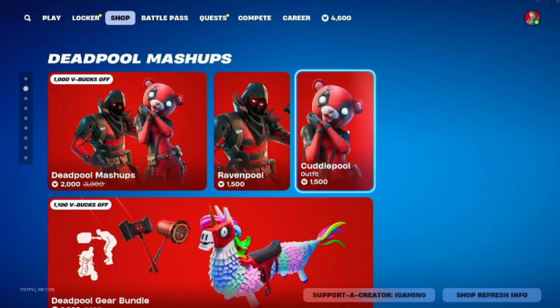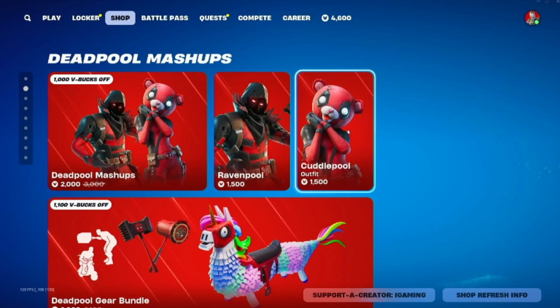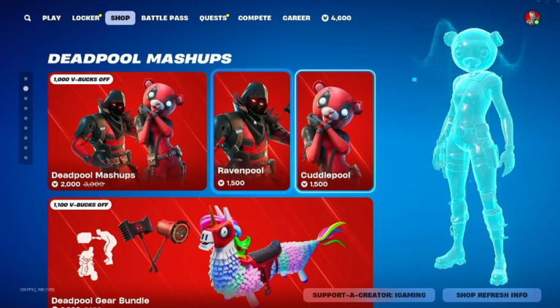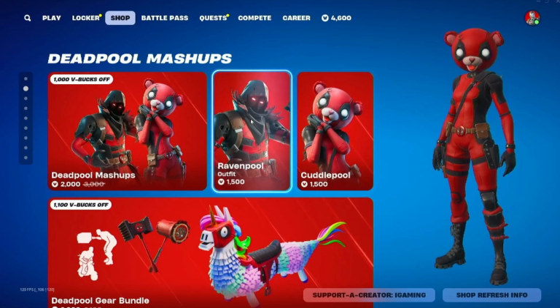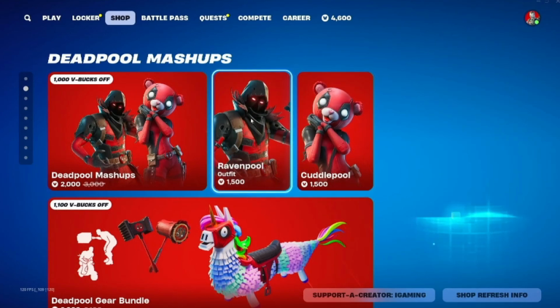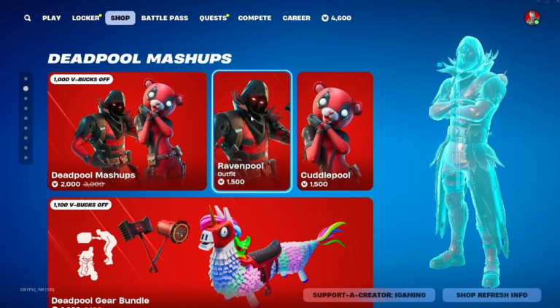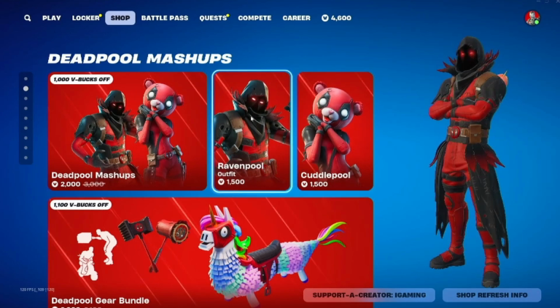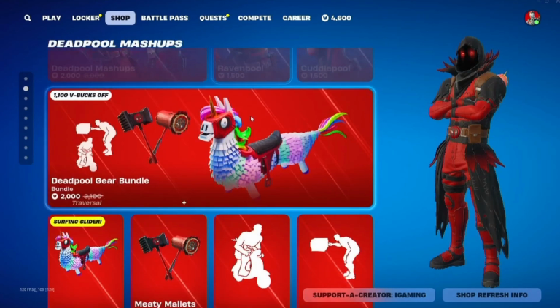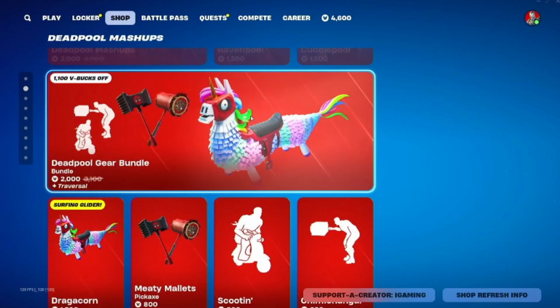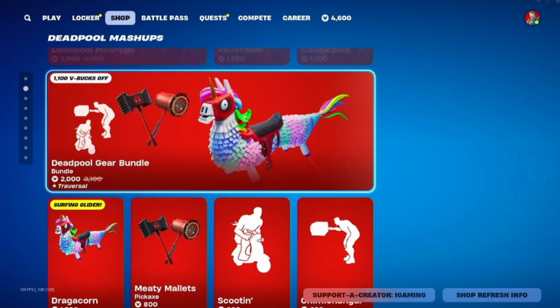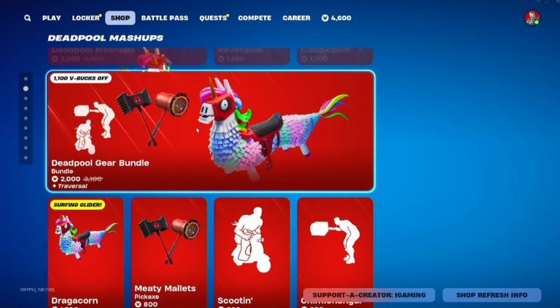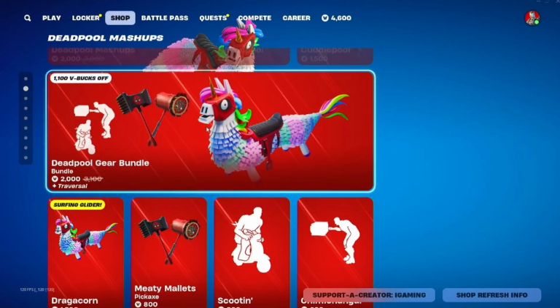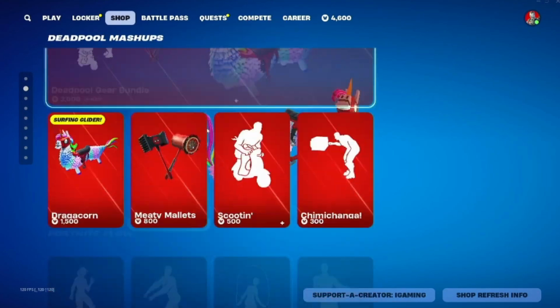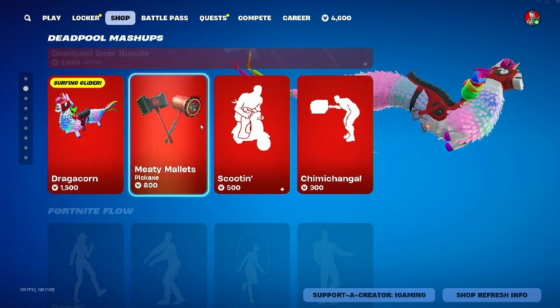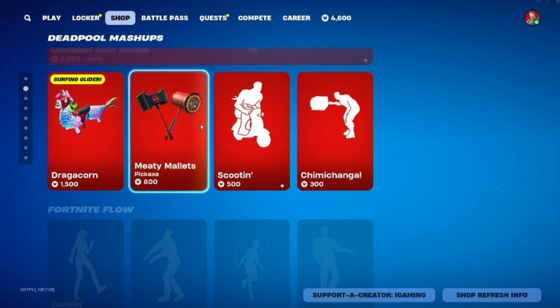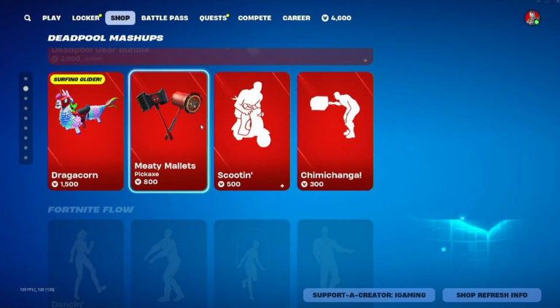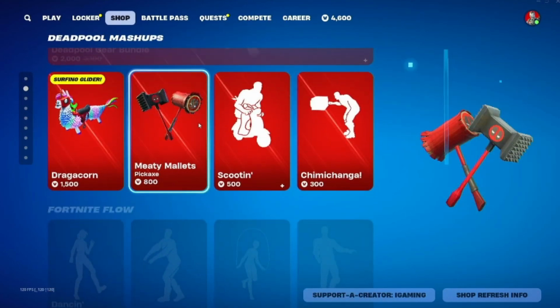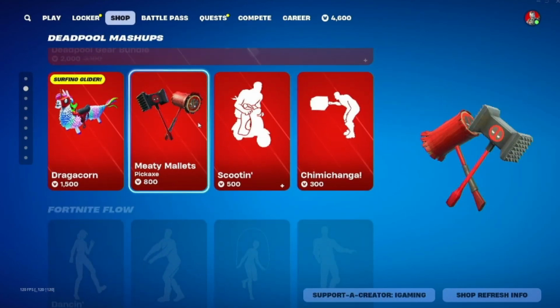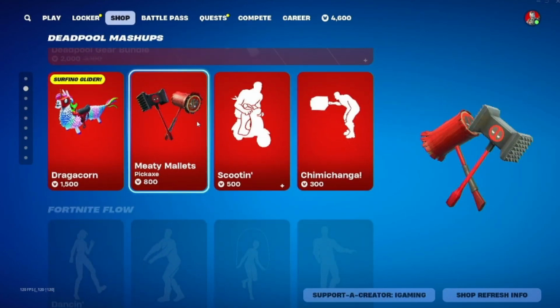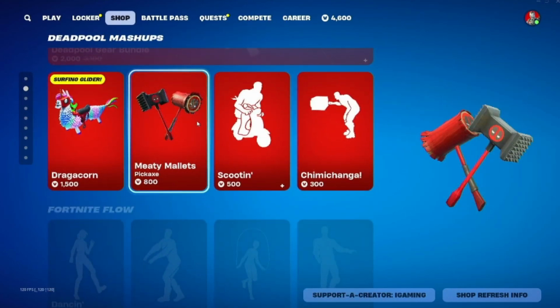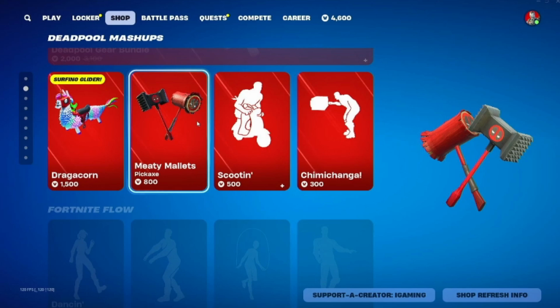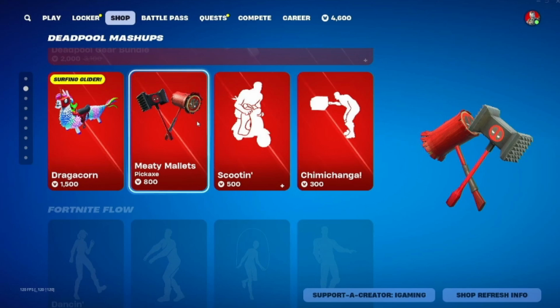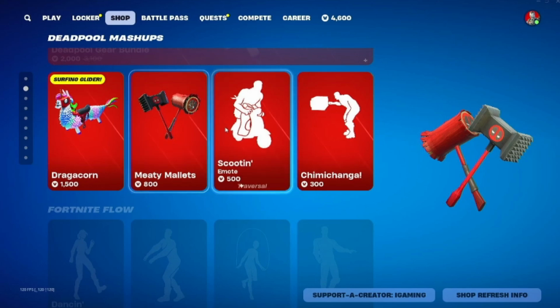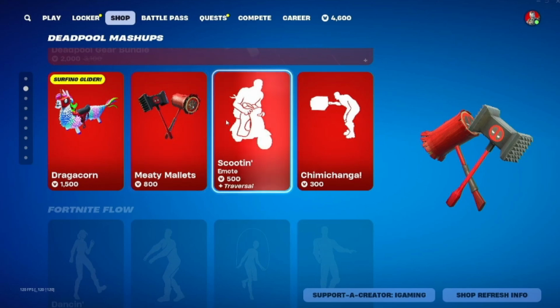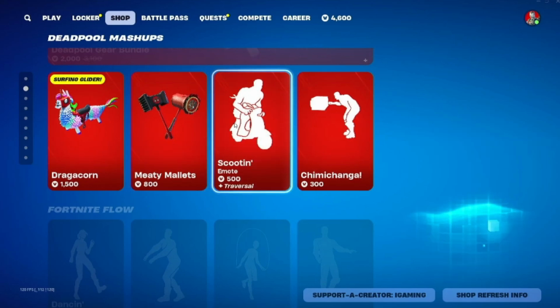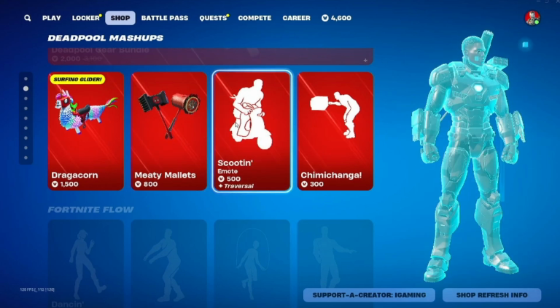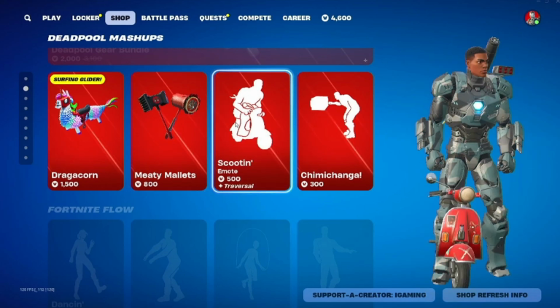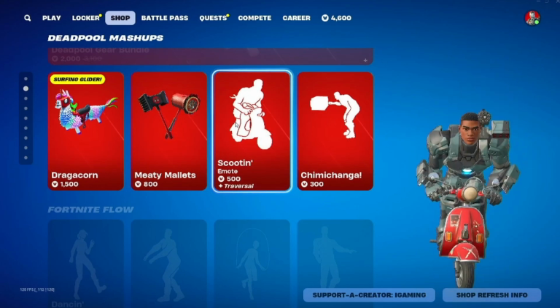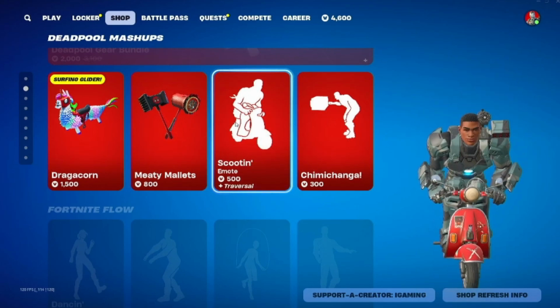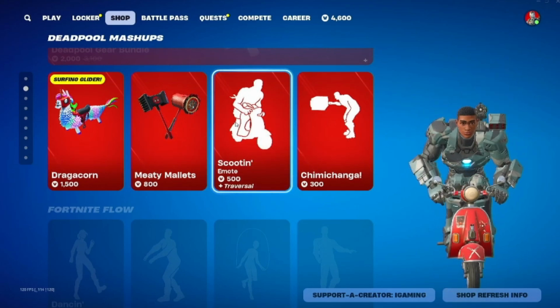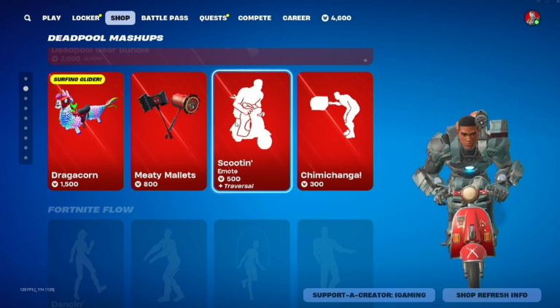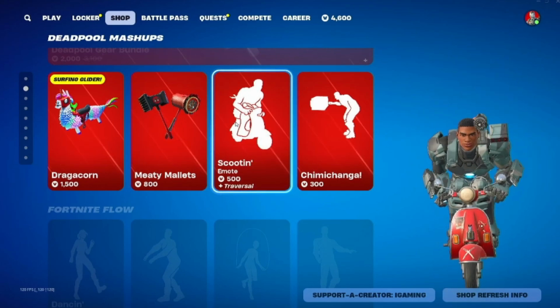The Deadpool mashups are on the shop, with the Cuddle Pool and the Raven Pool. We also have the Meaty Mallets and the Scooting, which is a great emote.